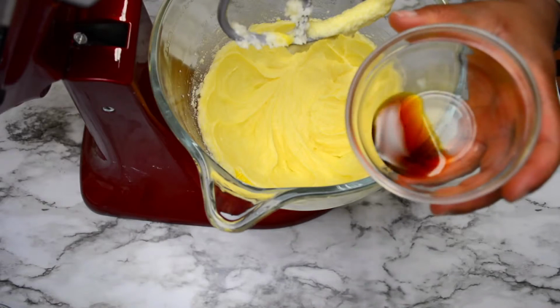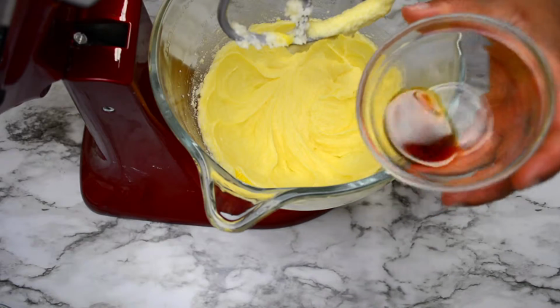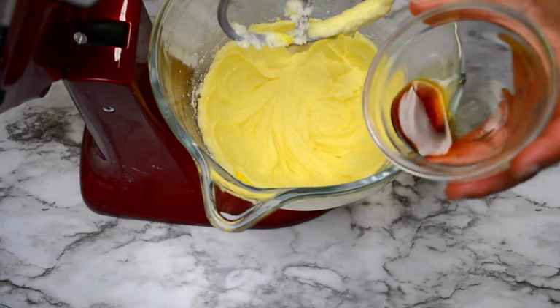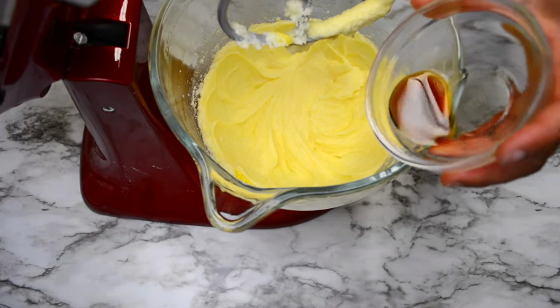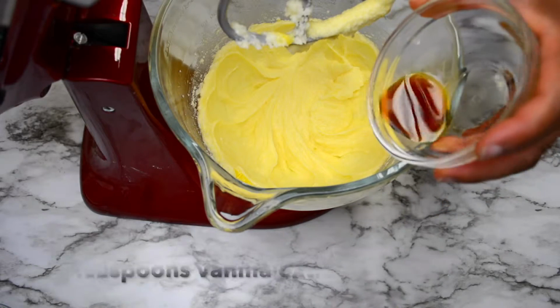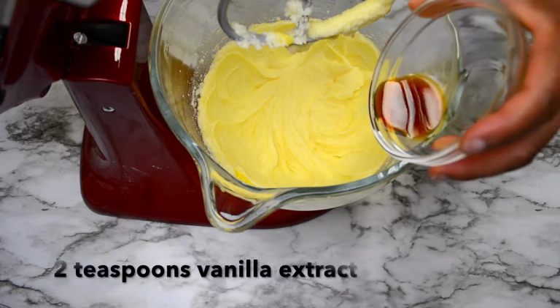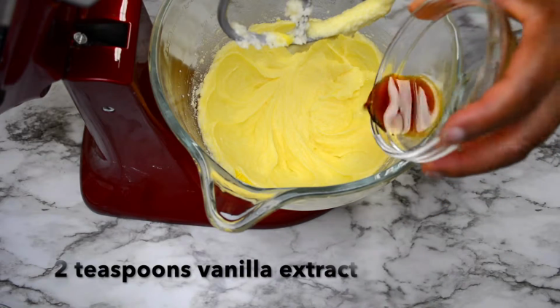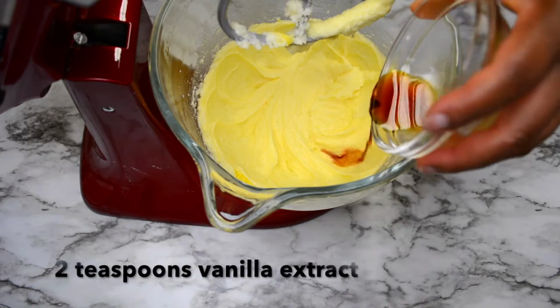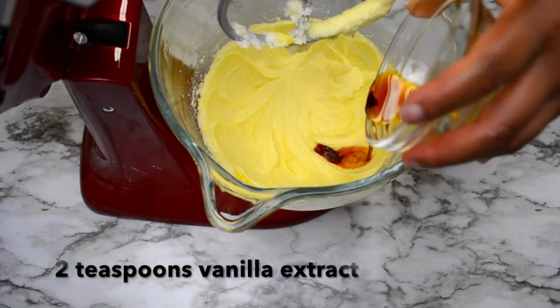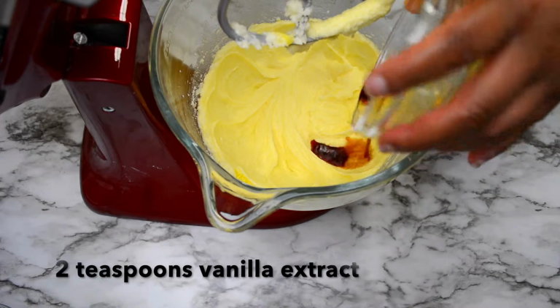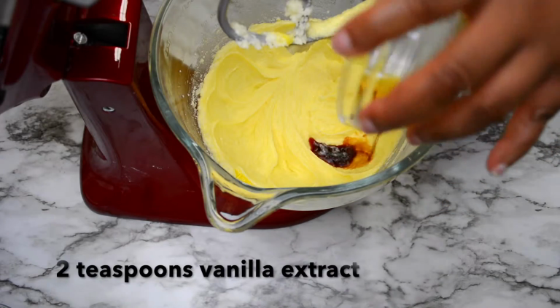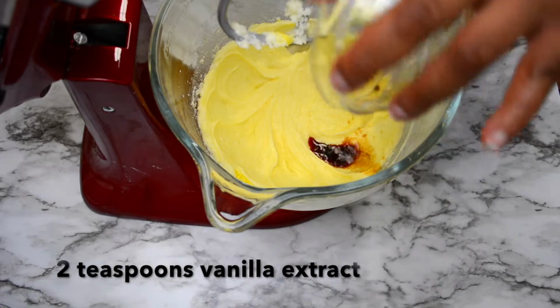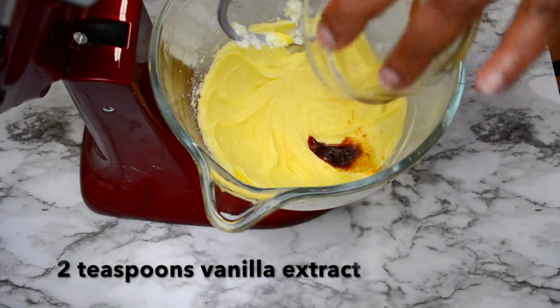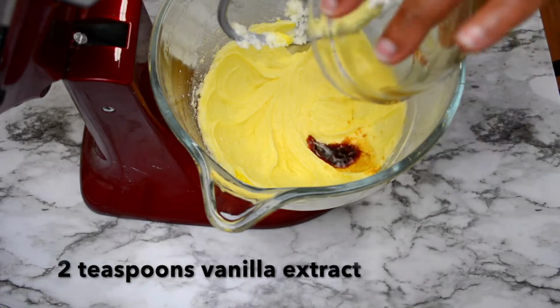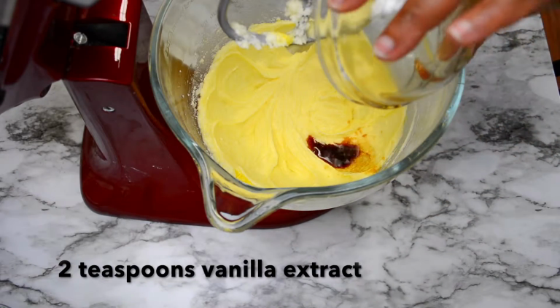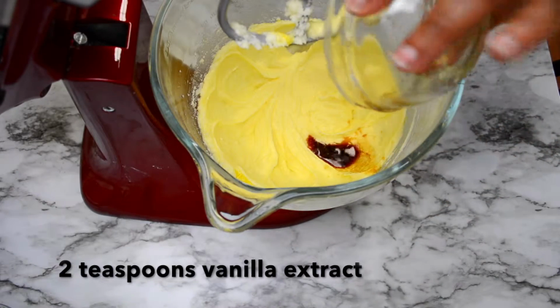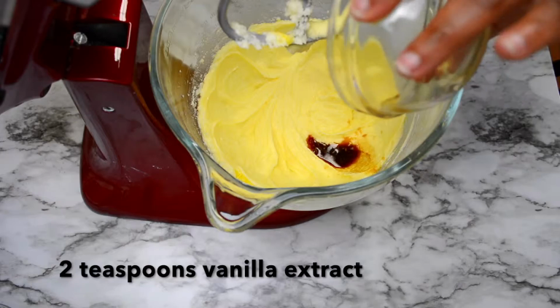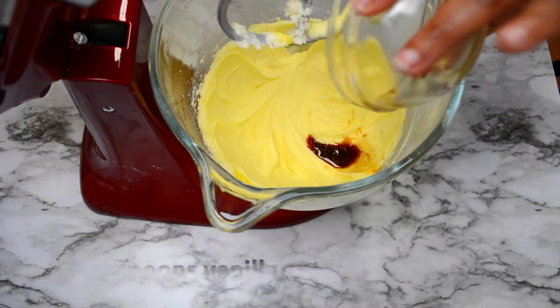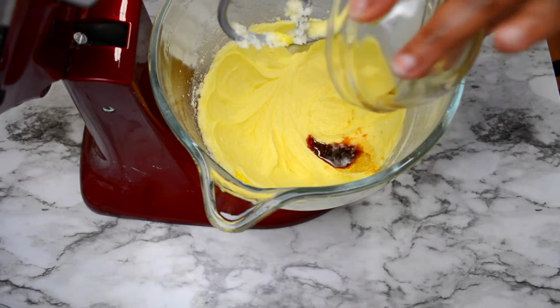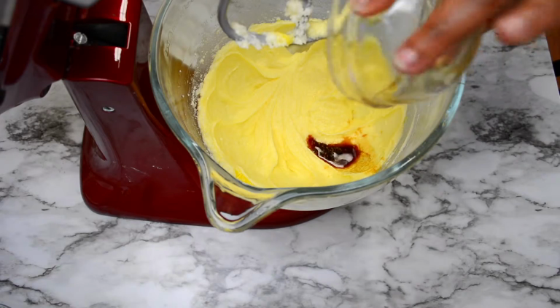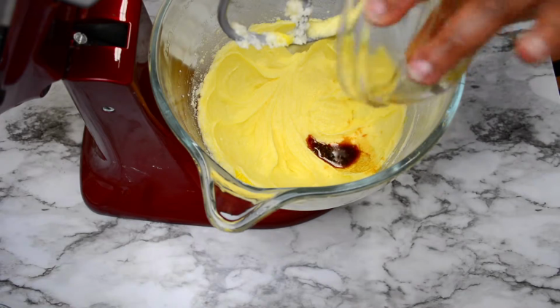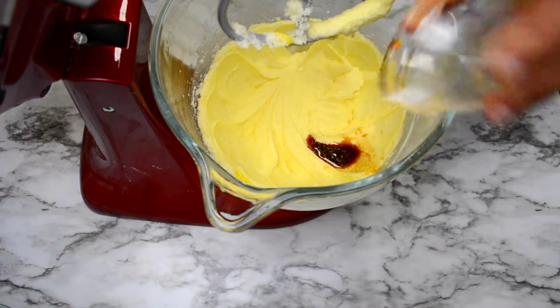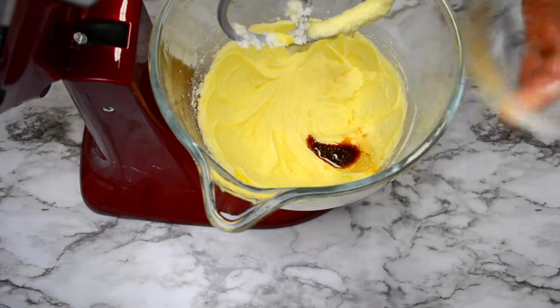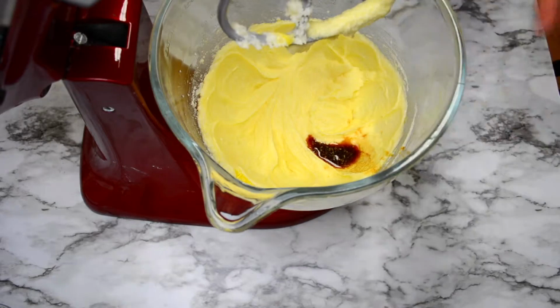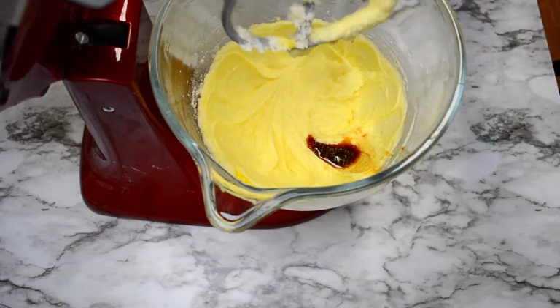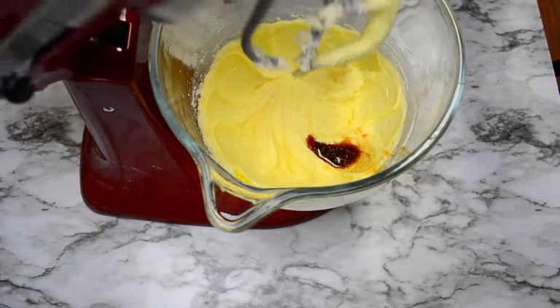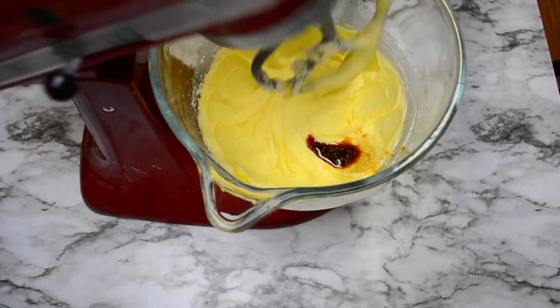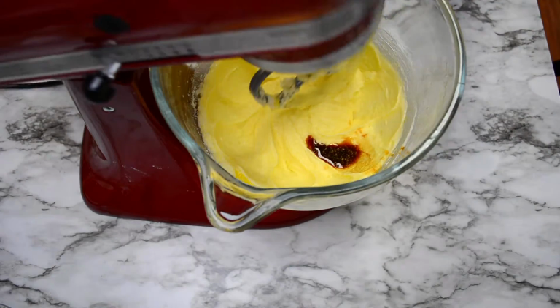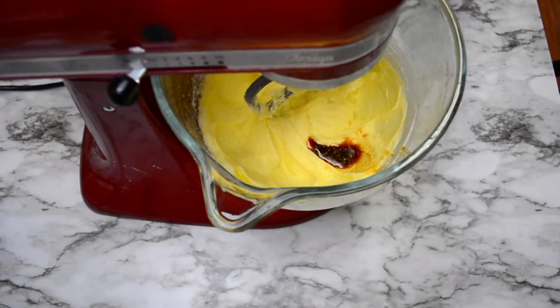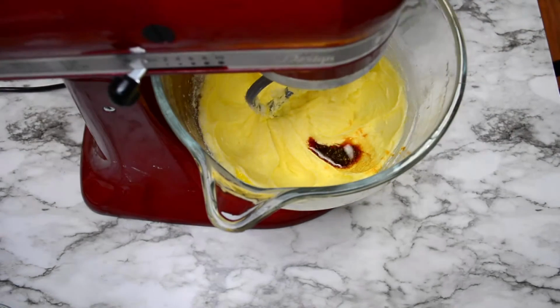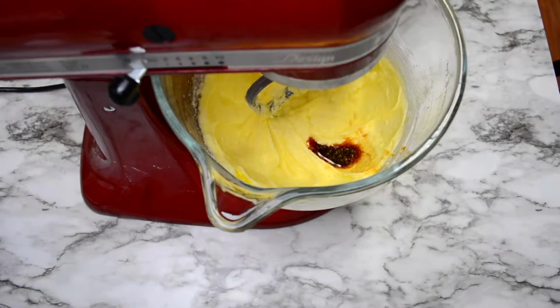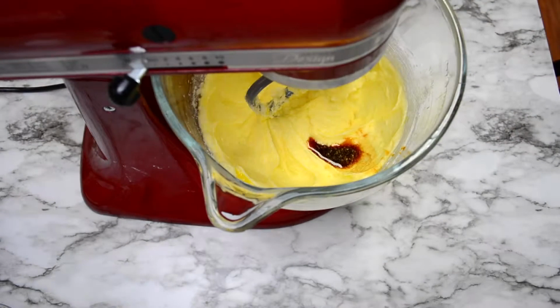Now that those eggs are blended in well, we're going to add two teaspoons of vanilla extract and then mix this together.